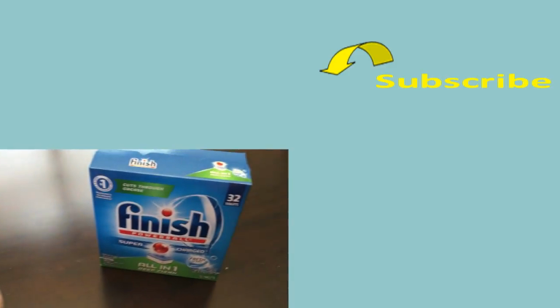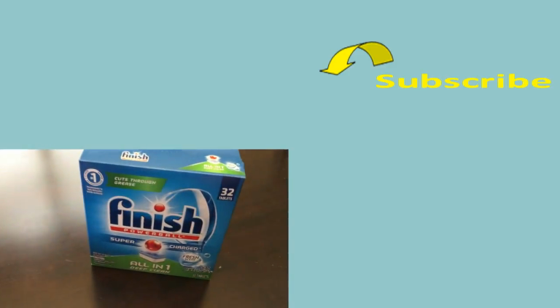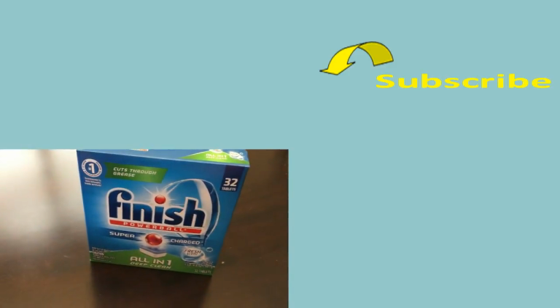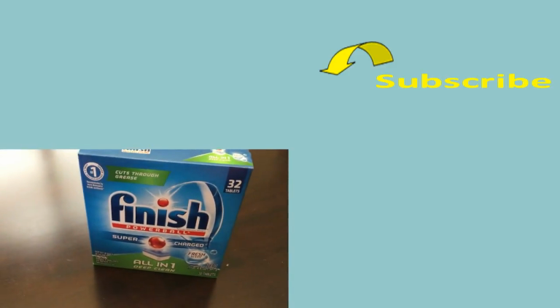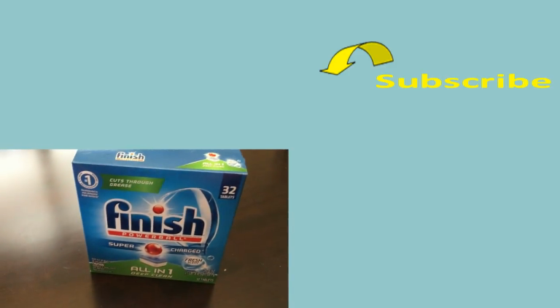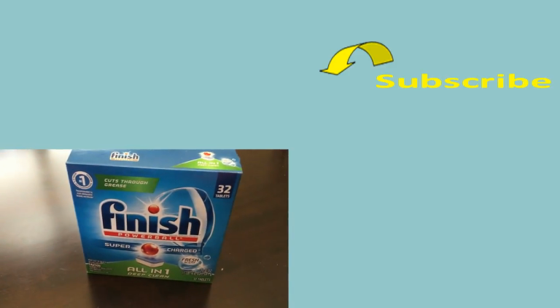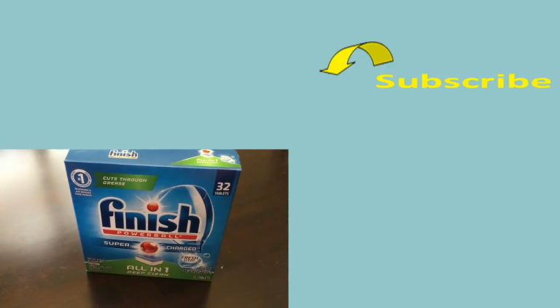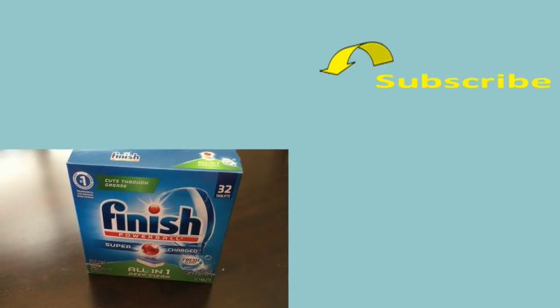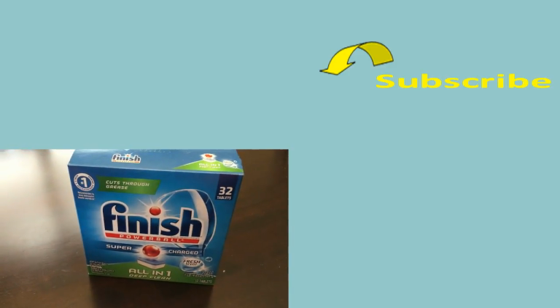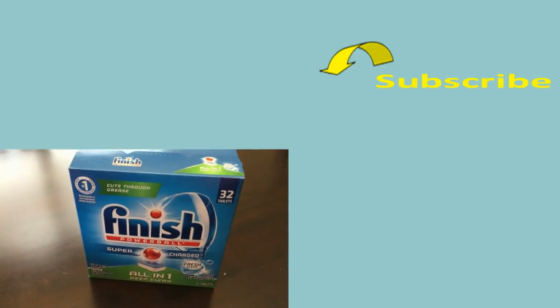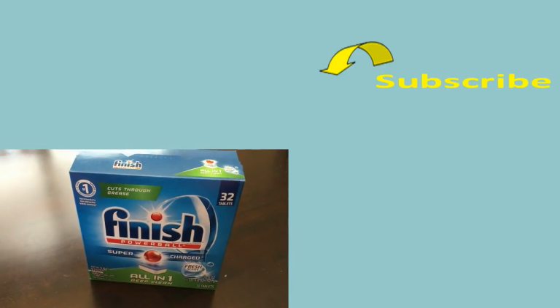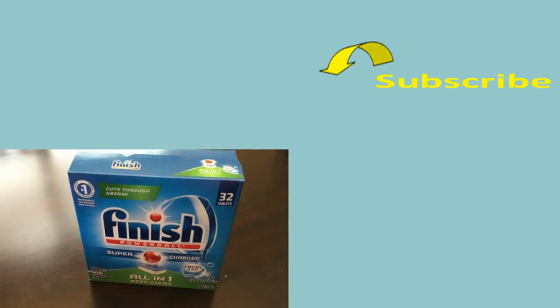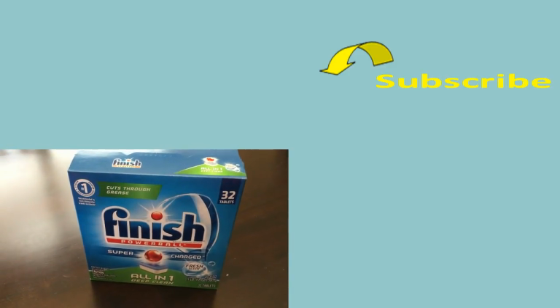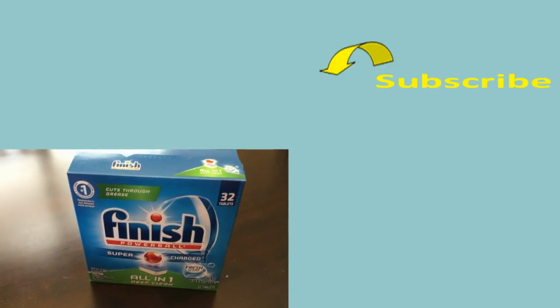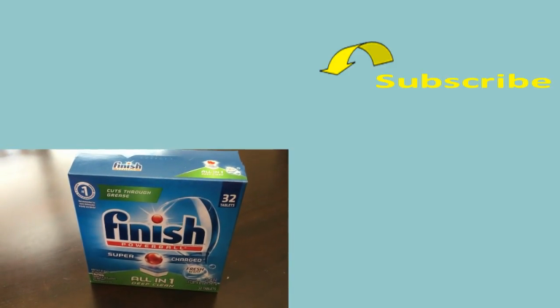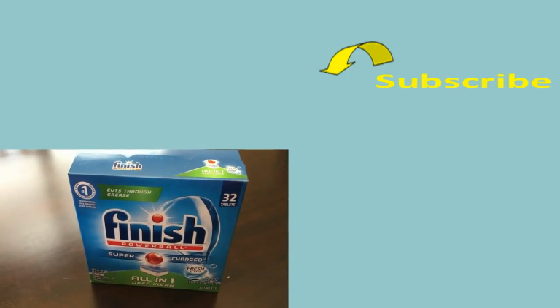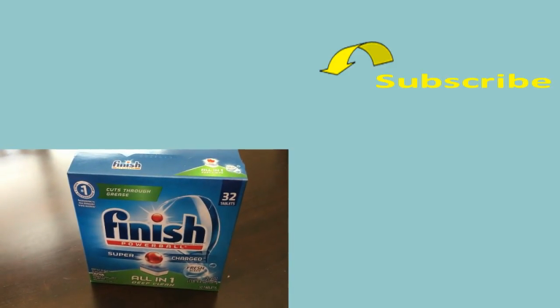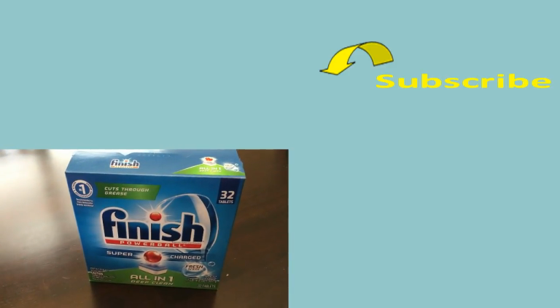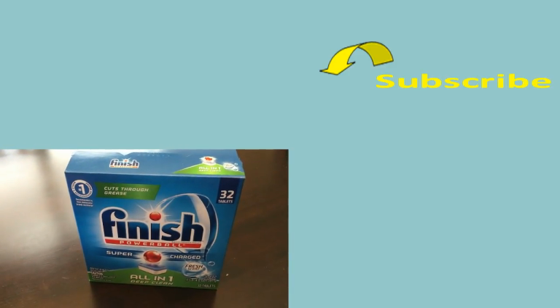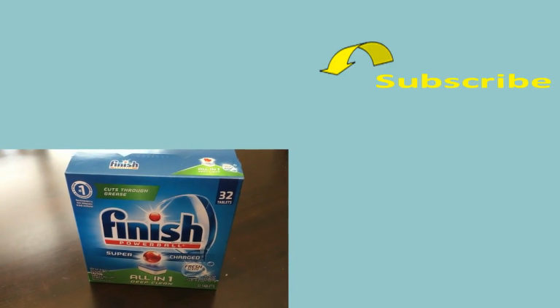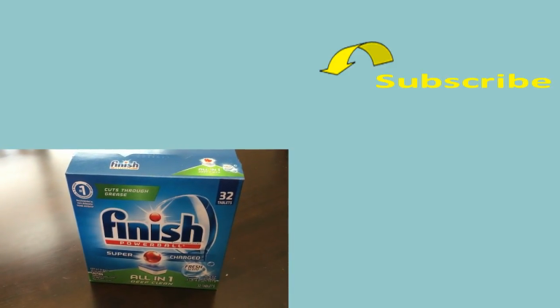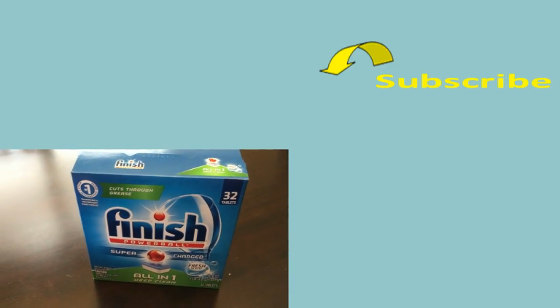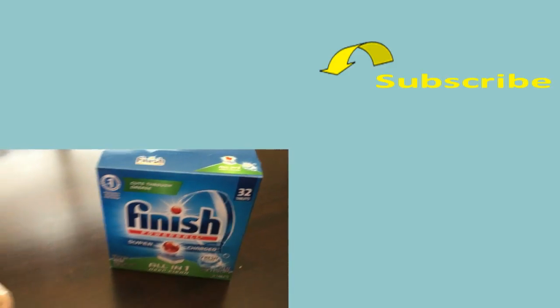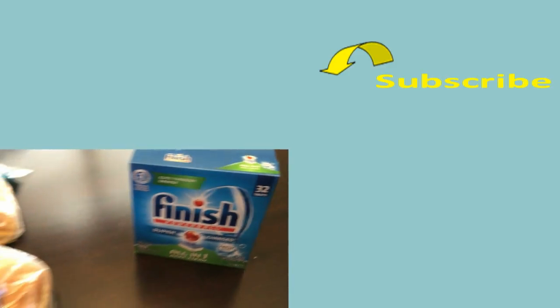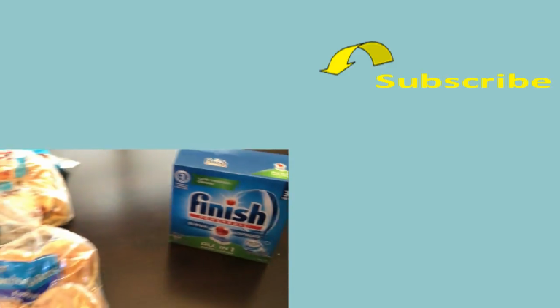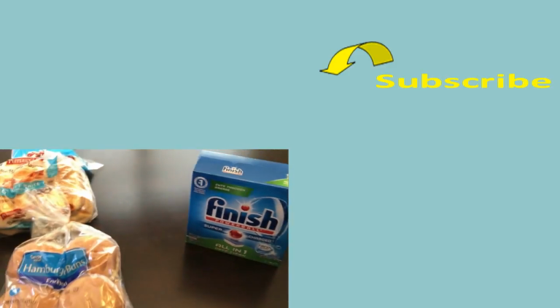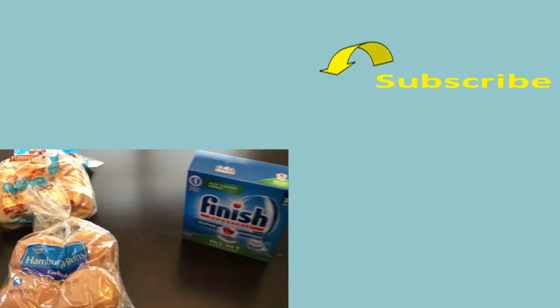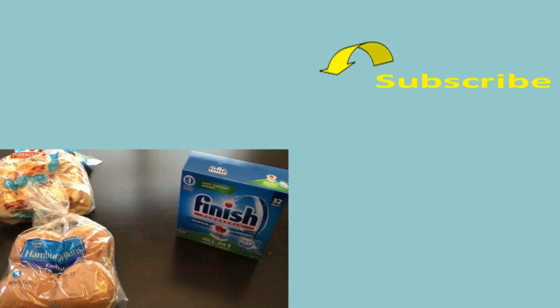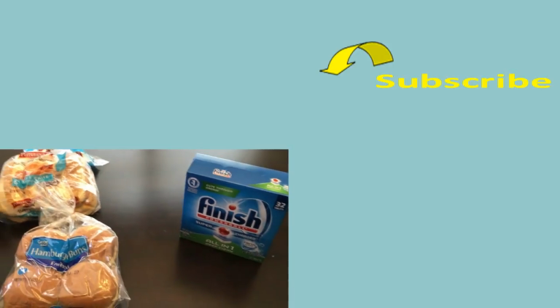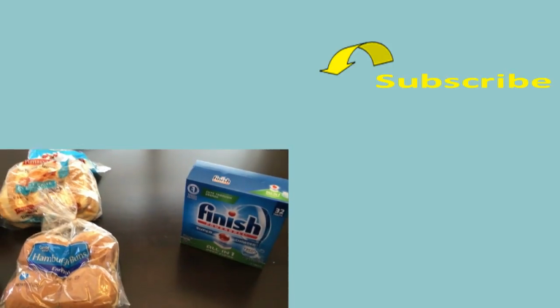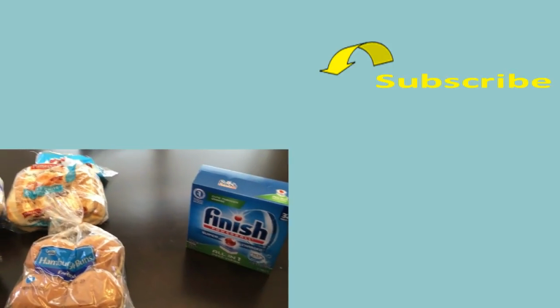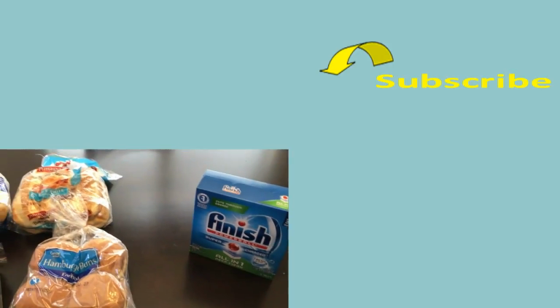We also needed some more dish detergent for the dishwasher, and that's everything we got at Walmart.